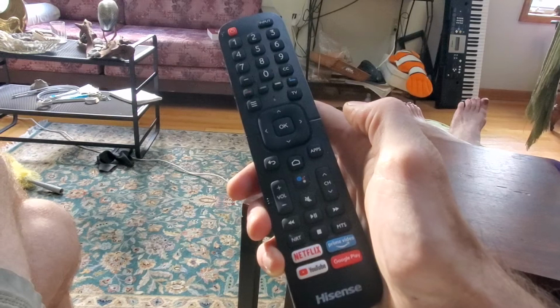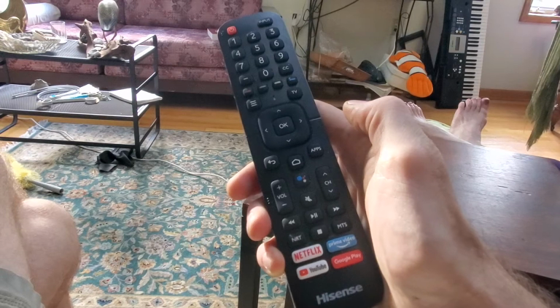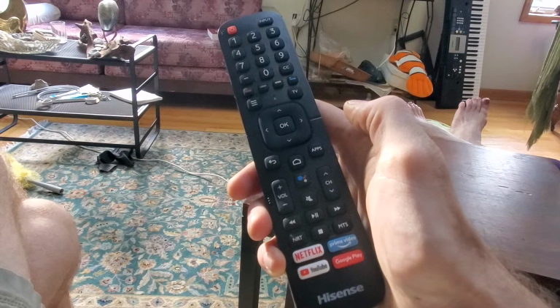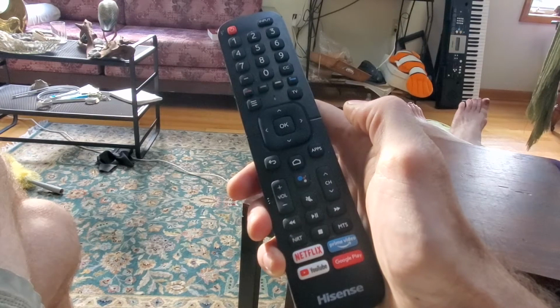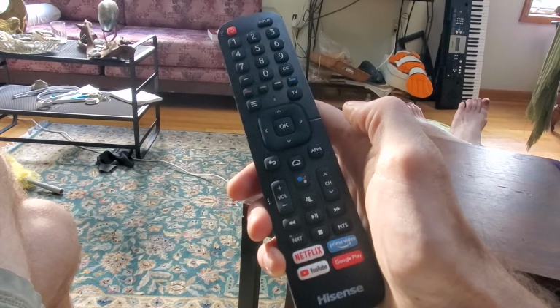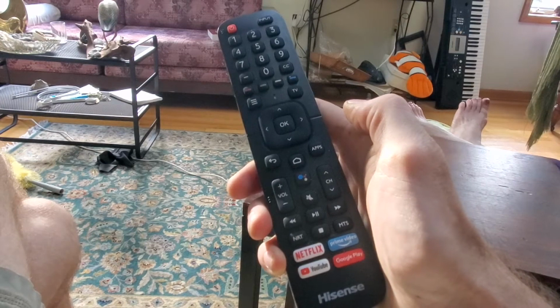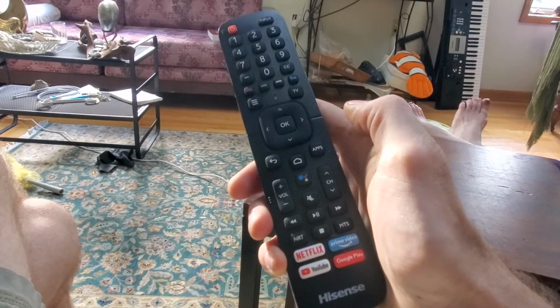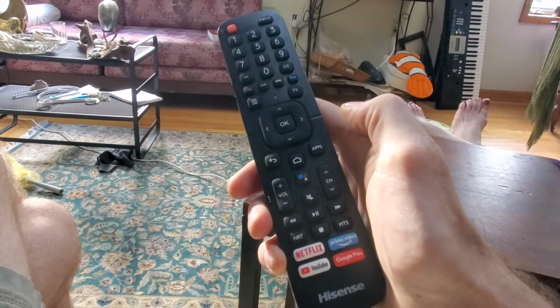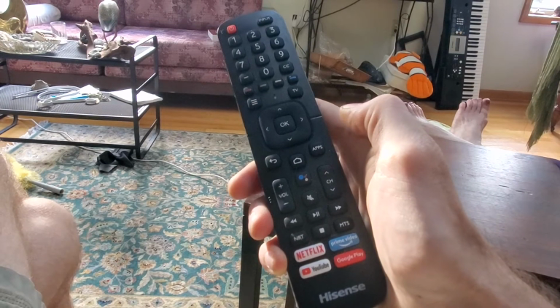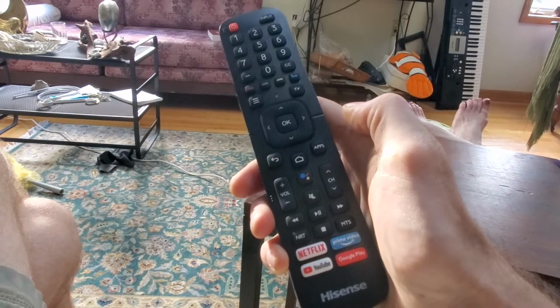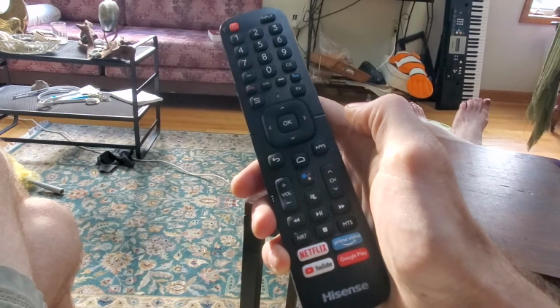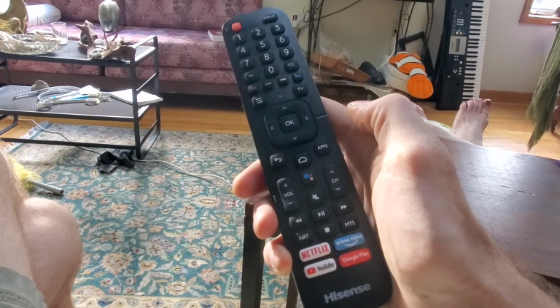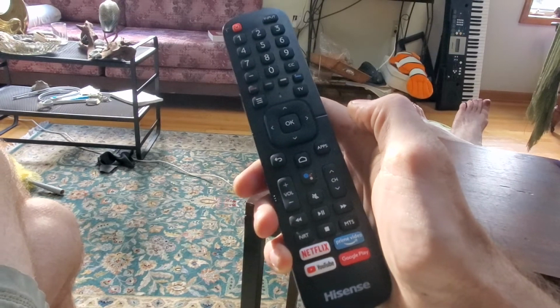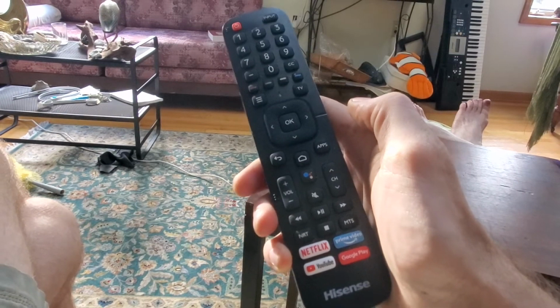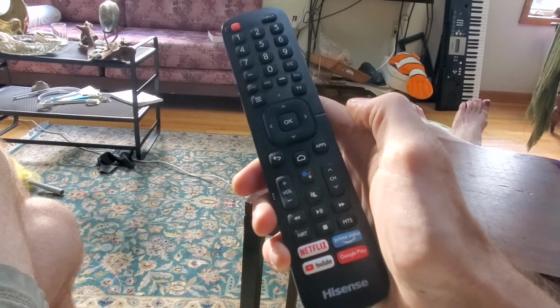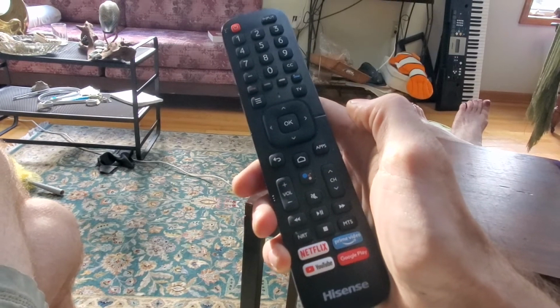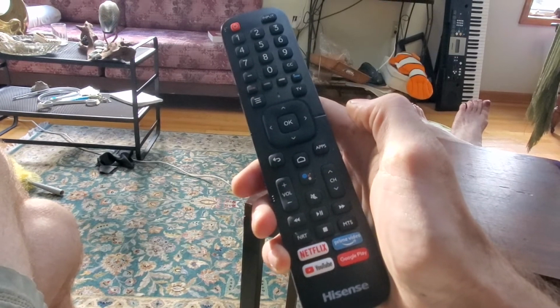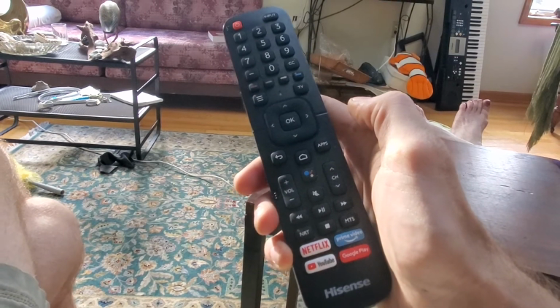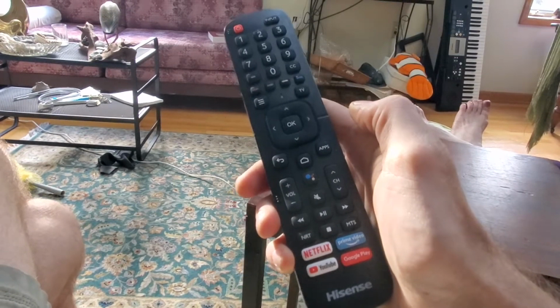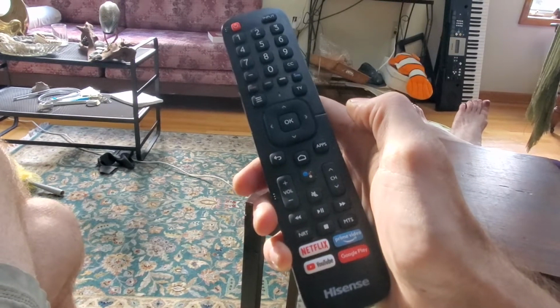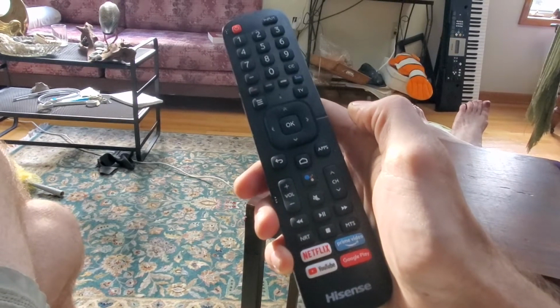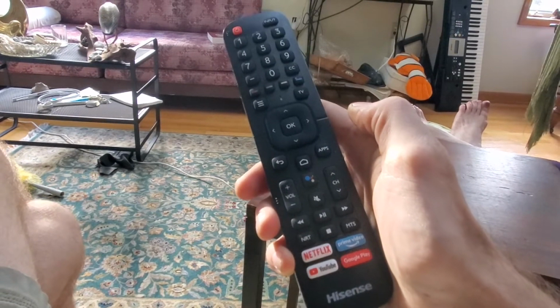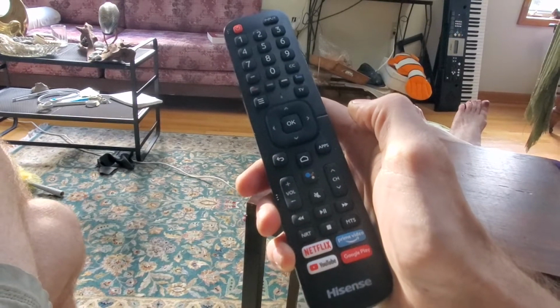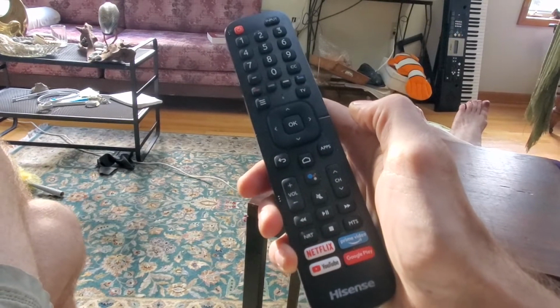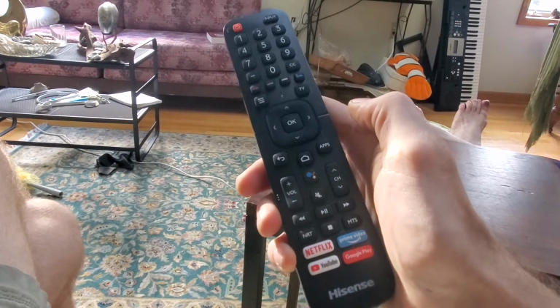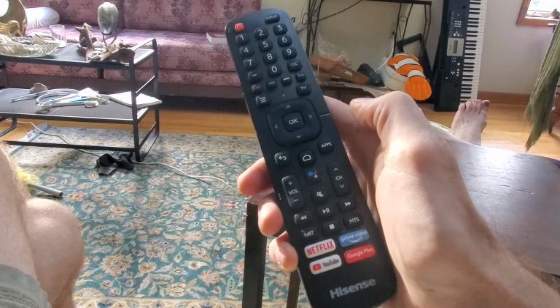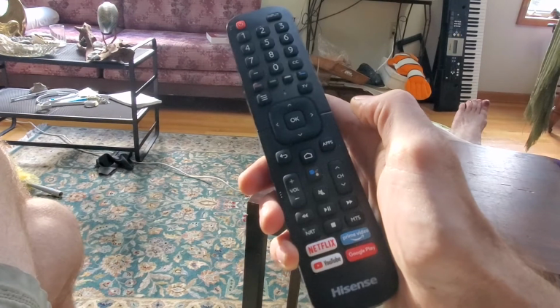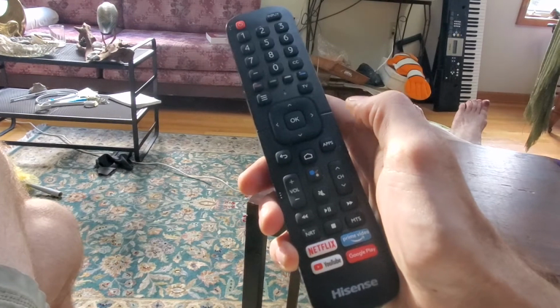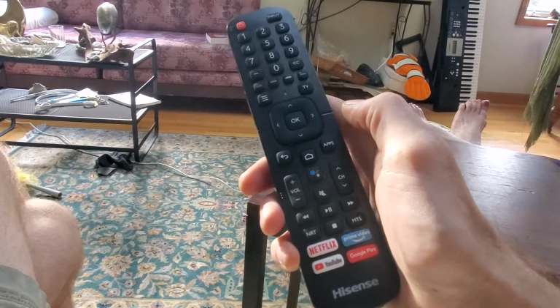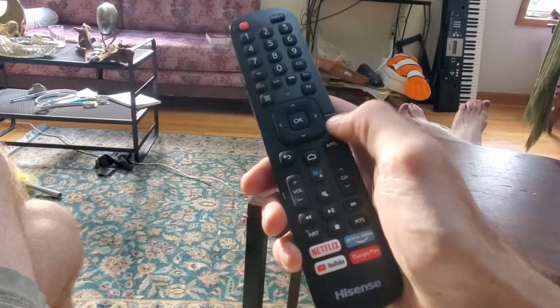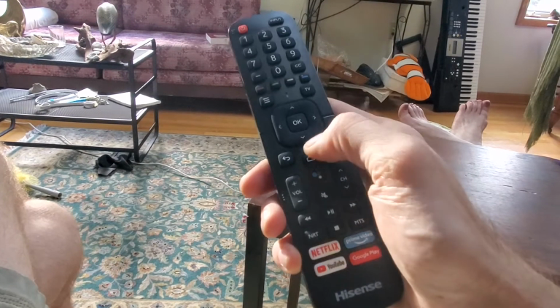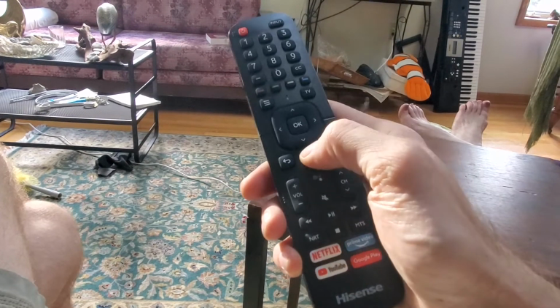Alright, this is a video showing how to resolve lag on a Hisense TV.